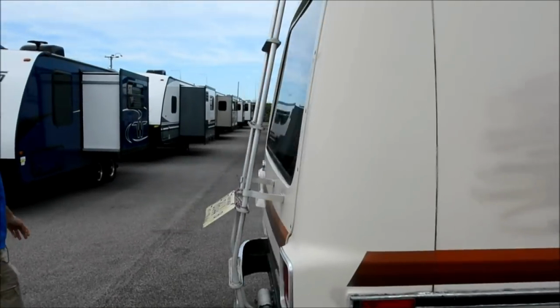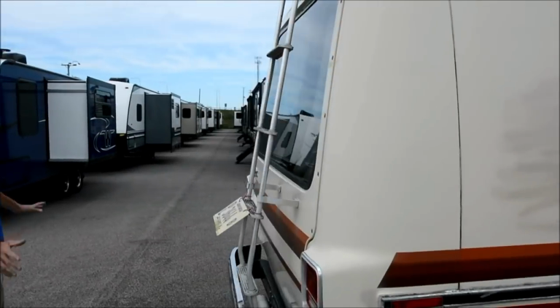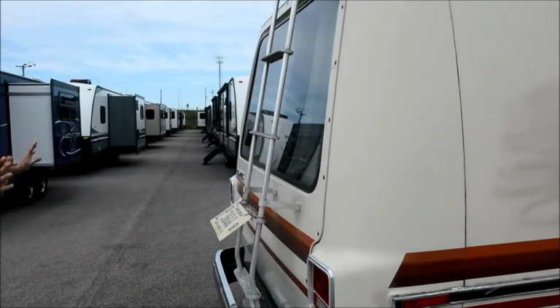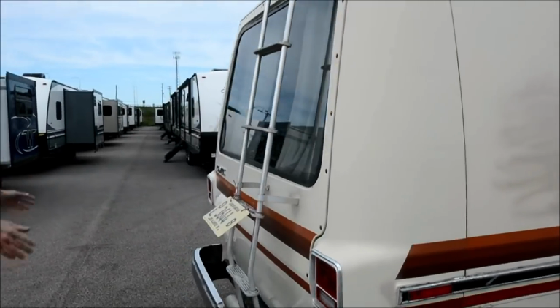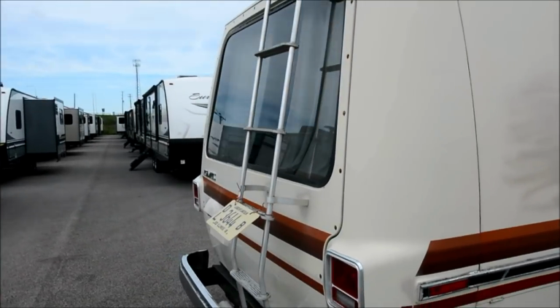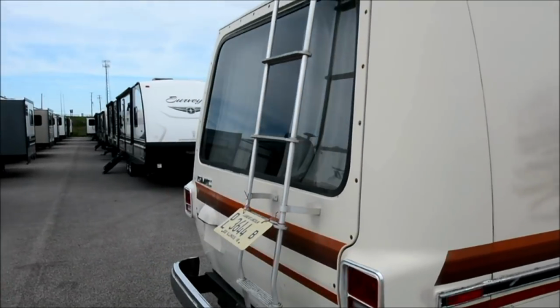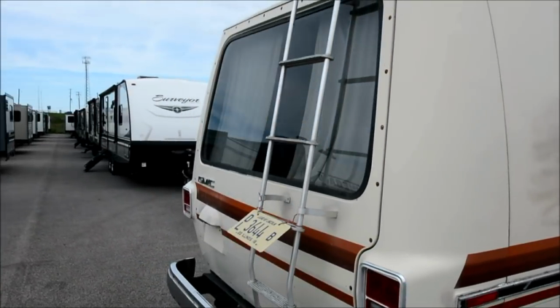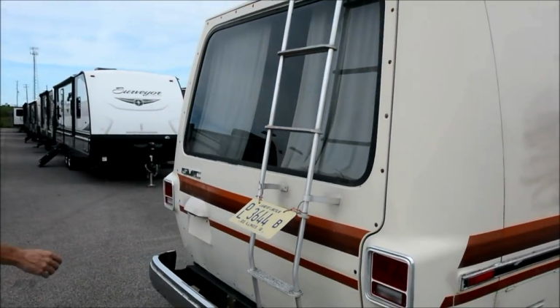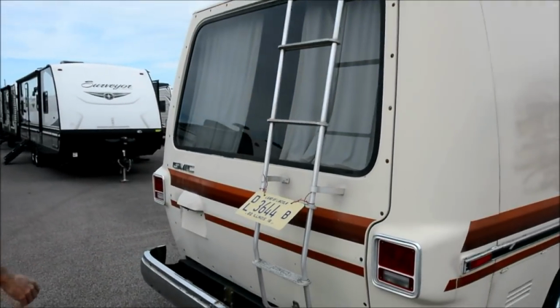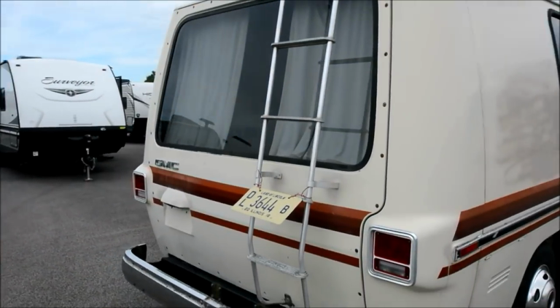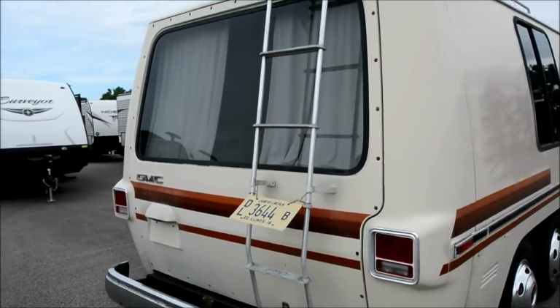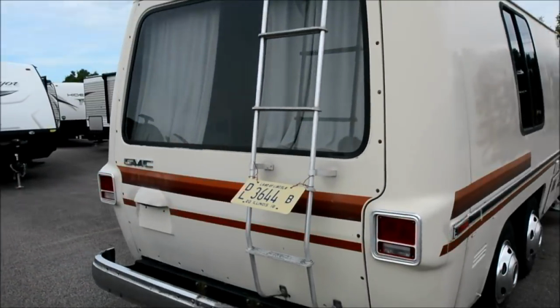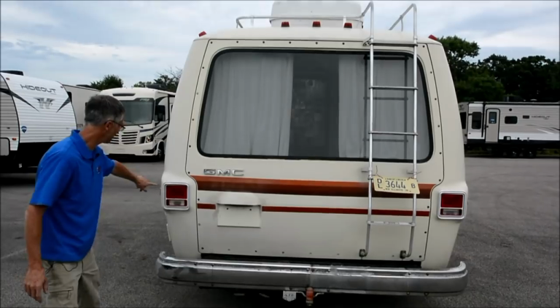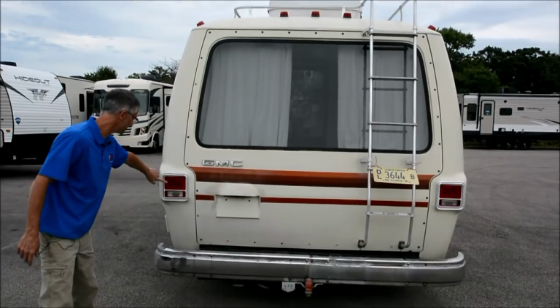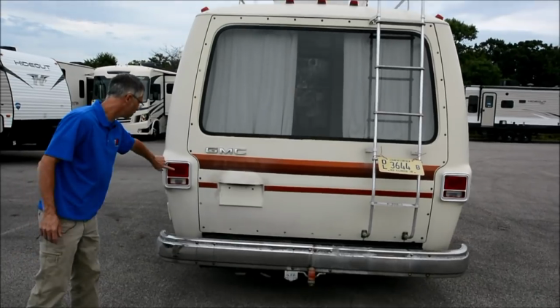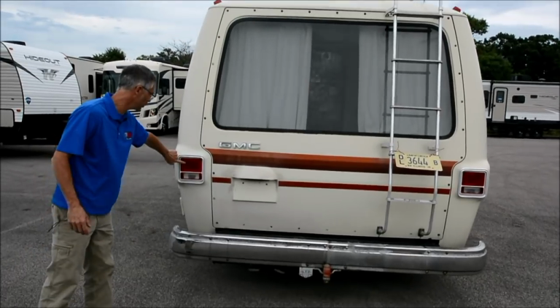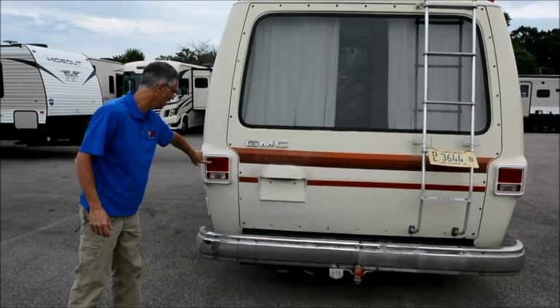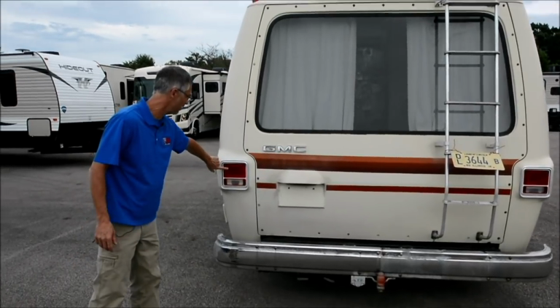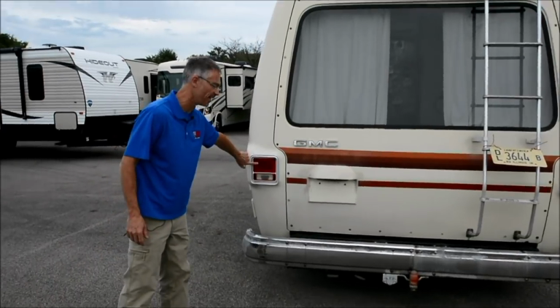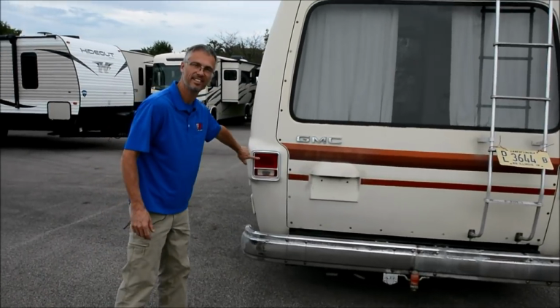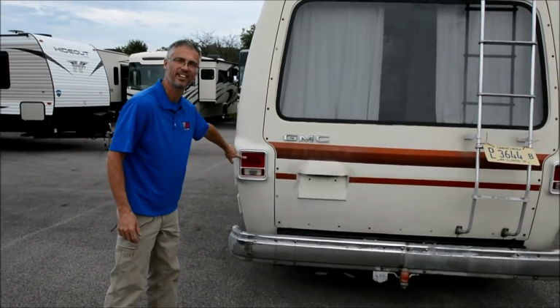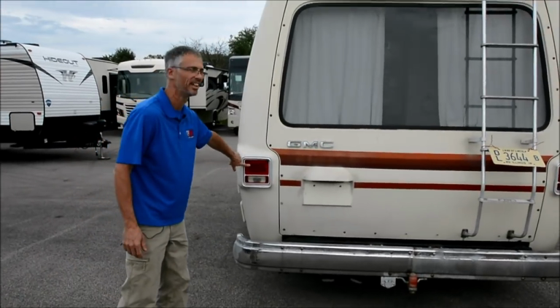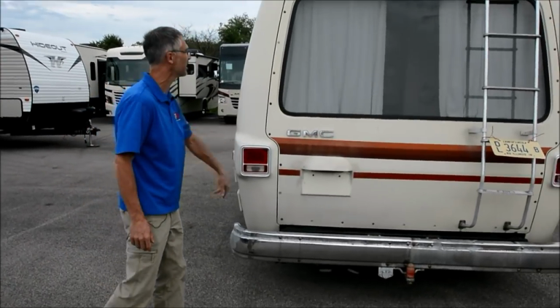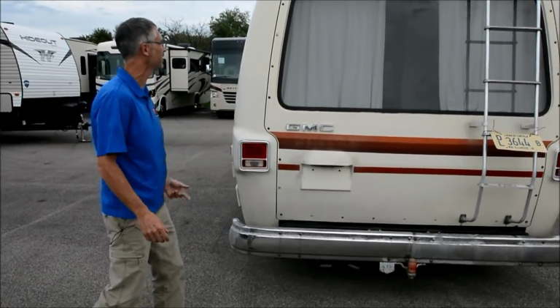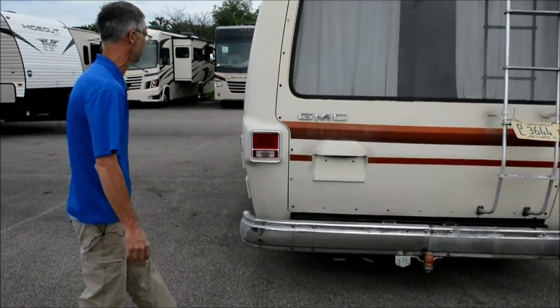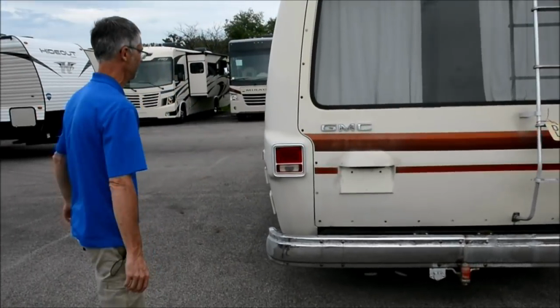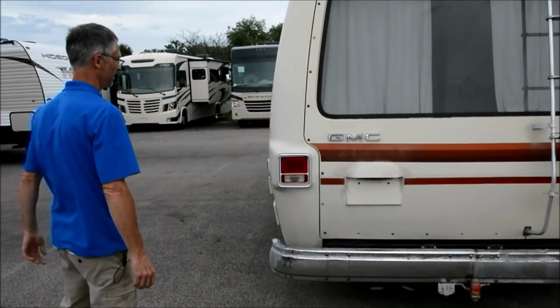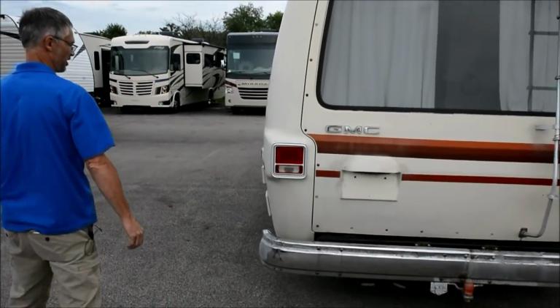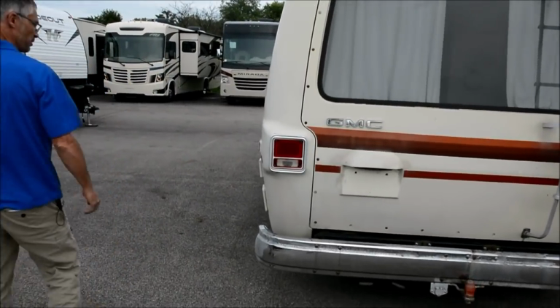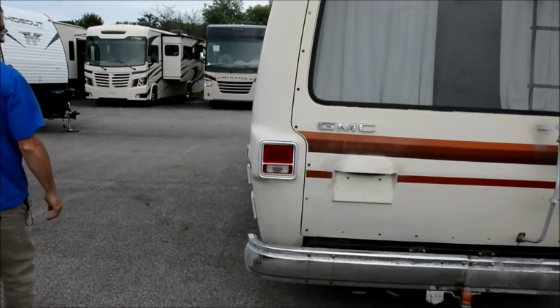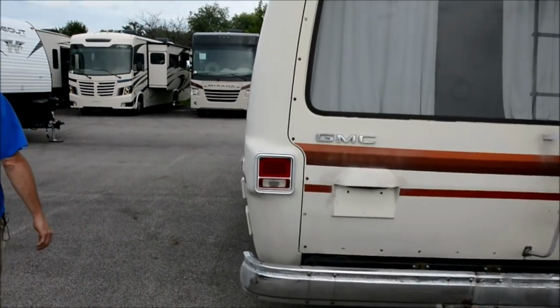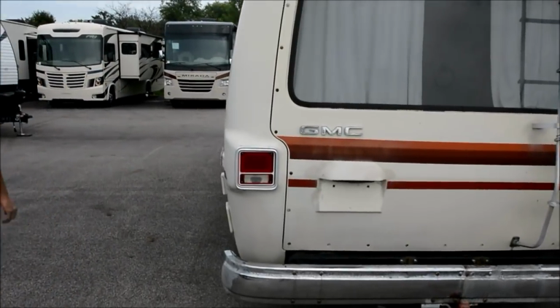The back looks good. Doesn't look damaged. Got these cool van tail lights on the GMC, which is nice.